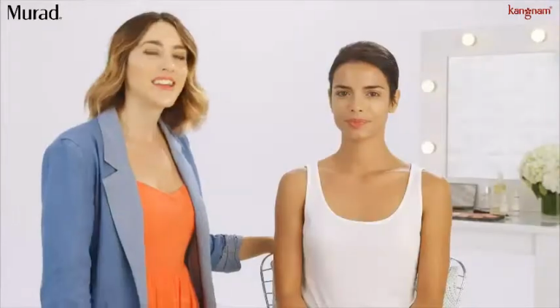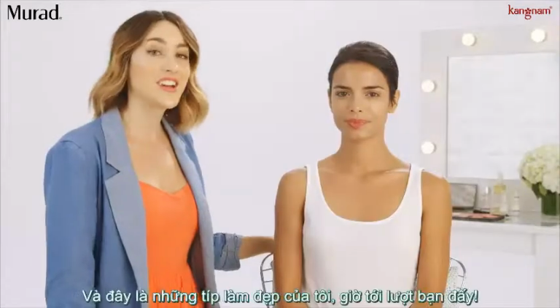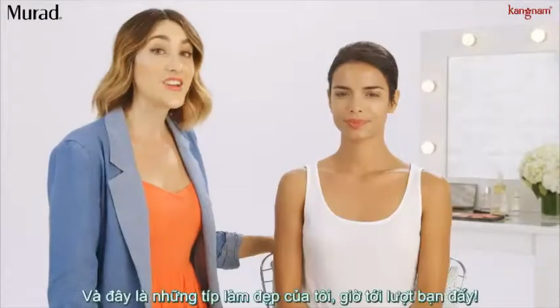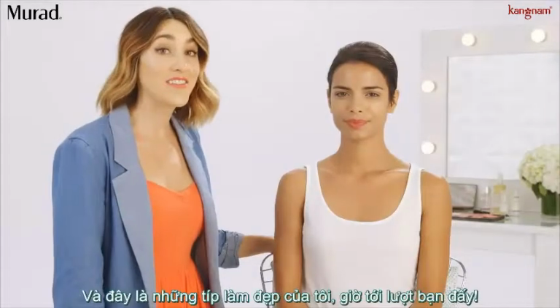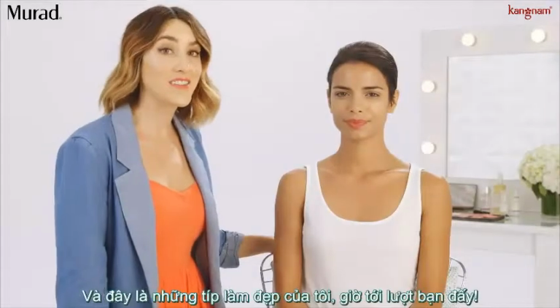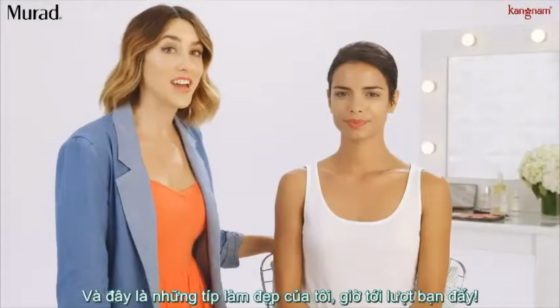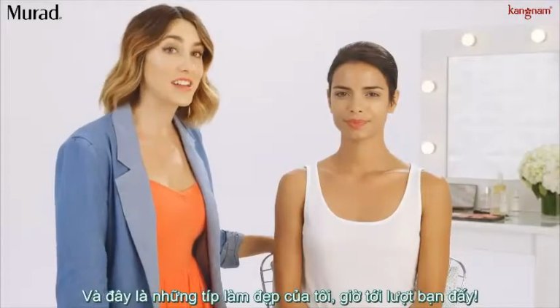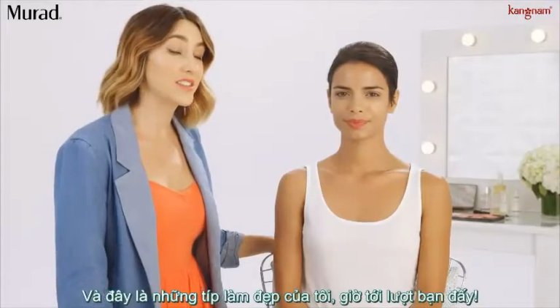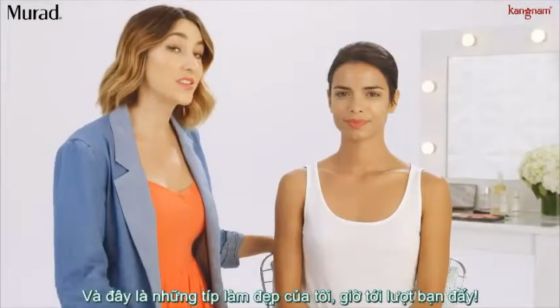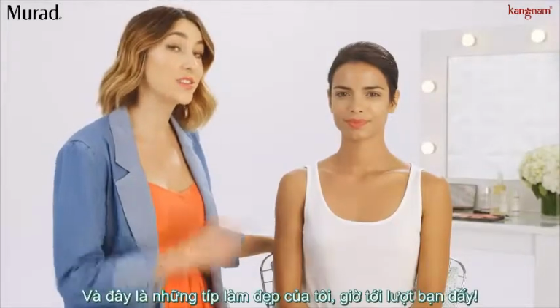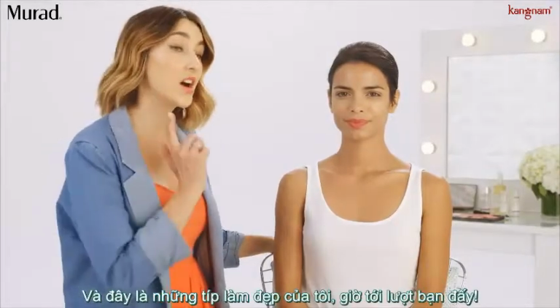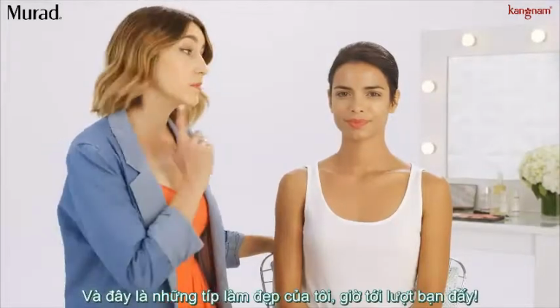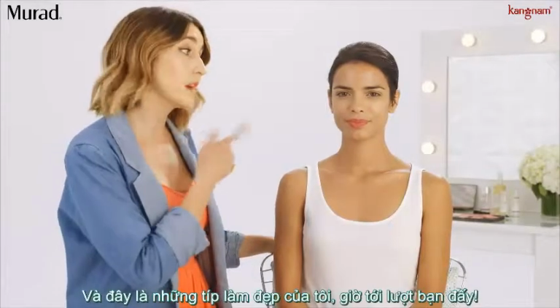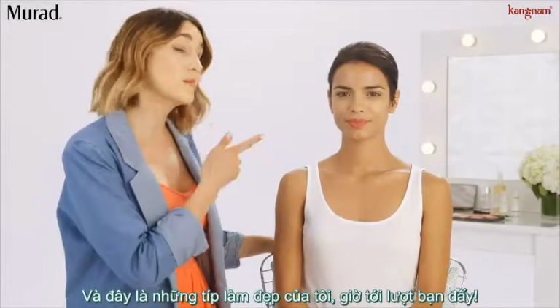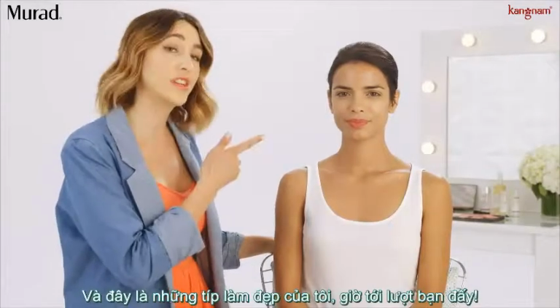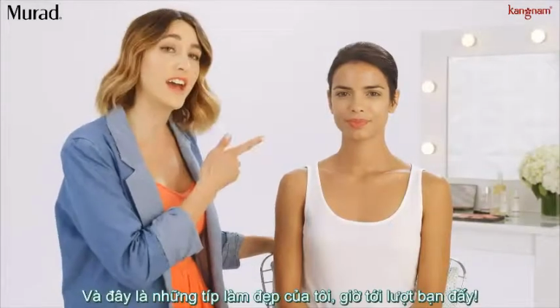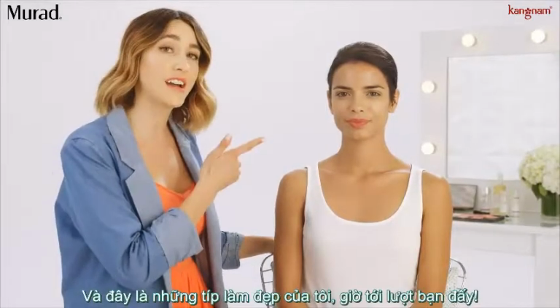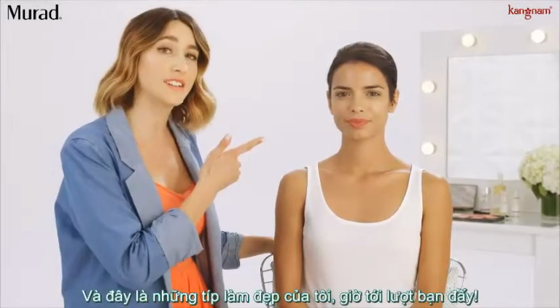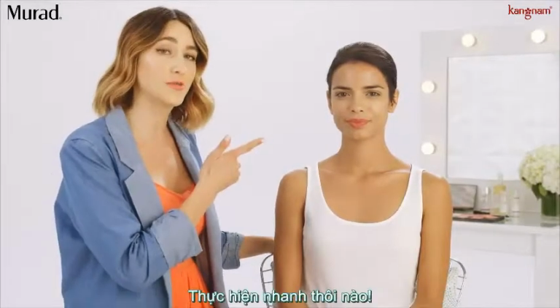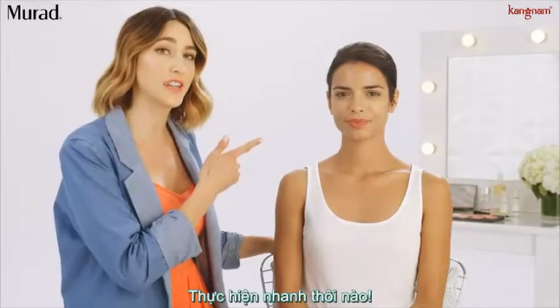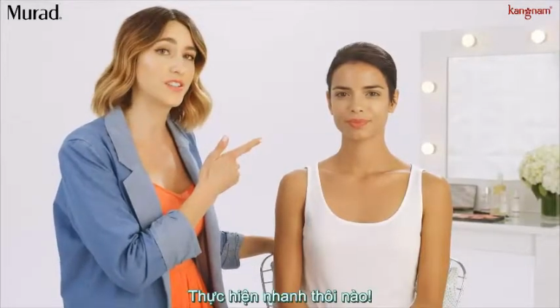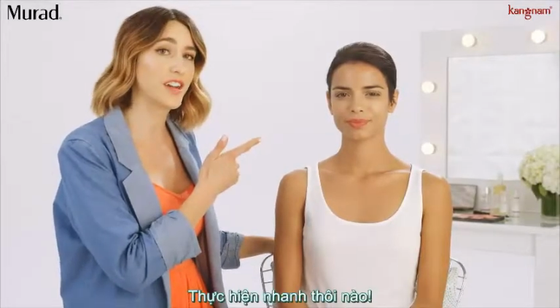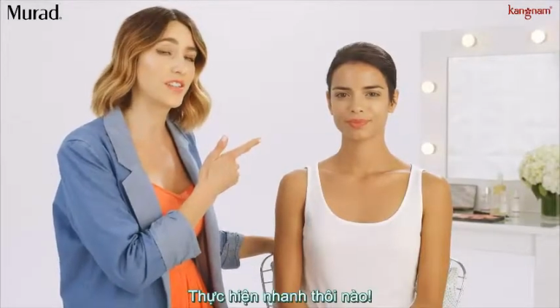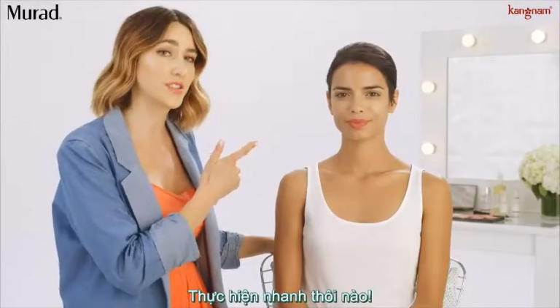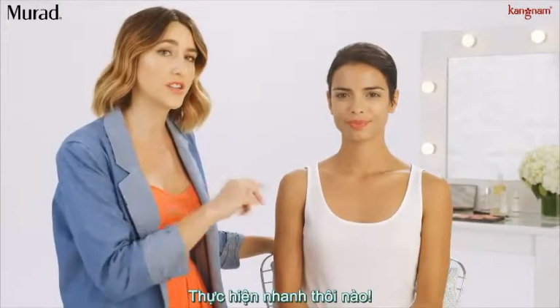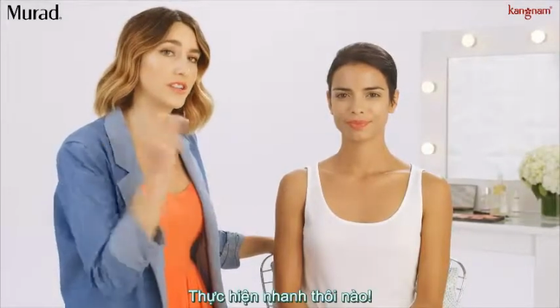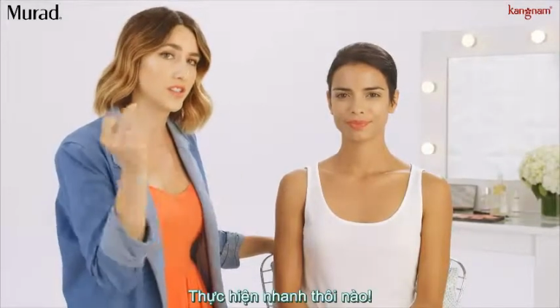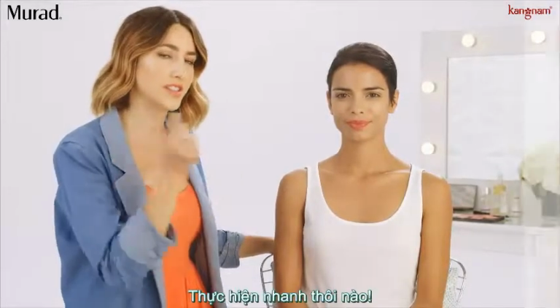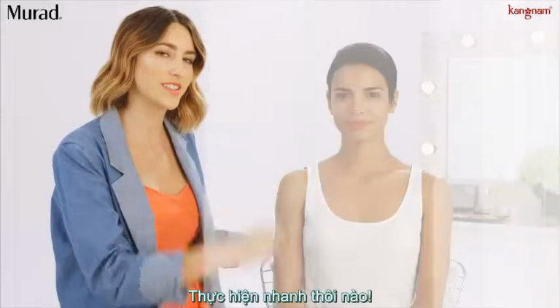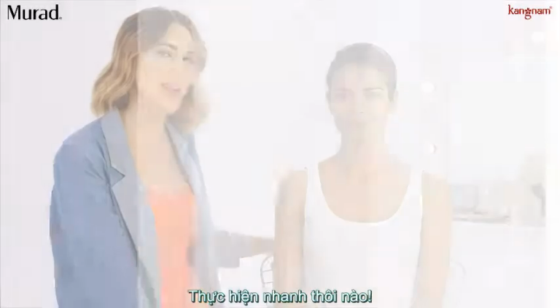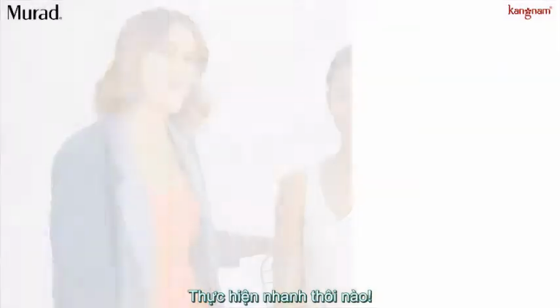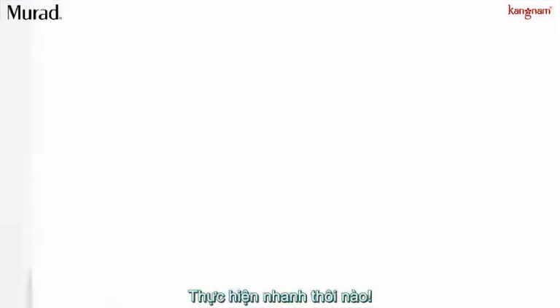There you have it! Those are my beauty hacks that will get you out the door in just a snap.